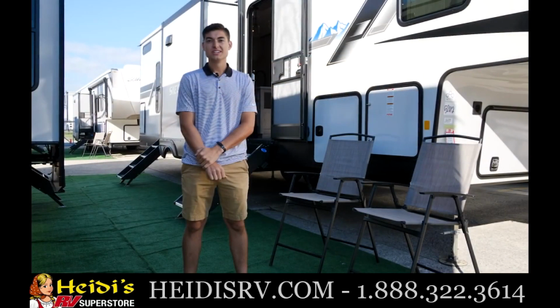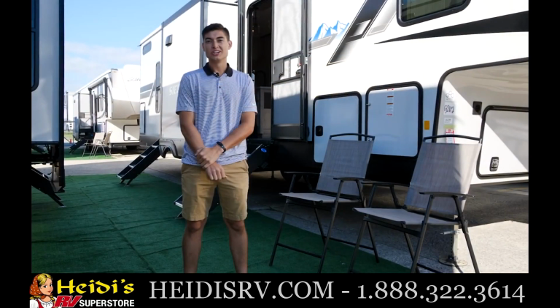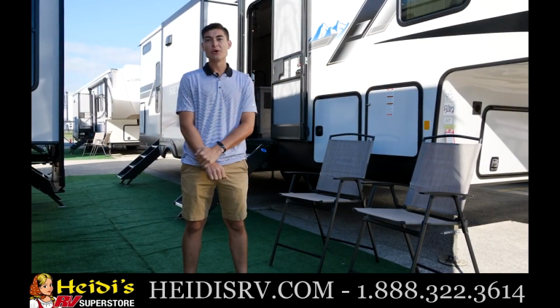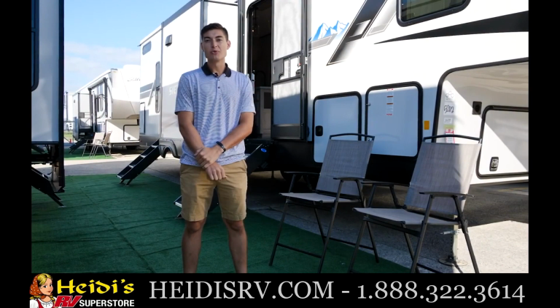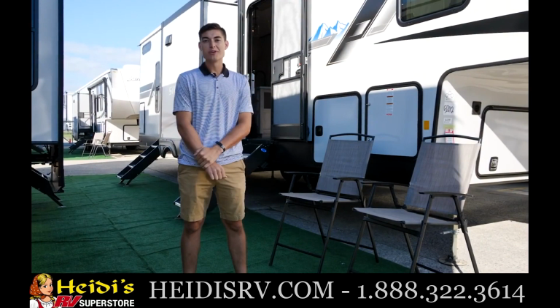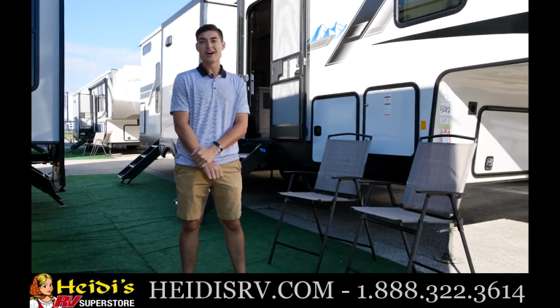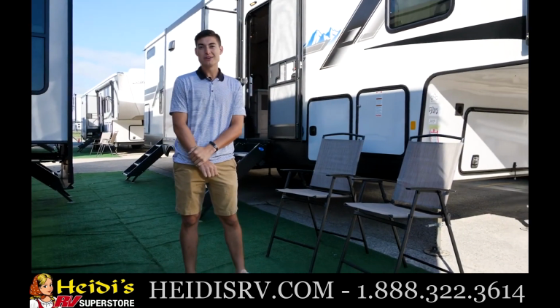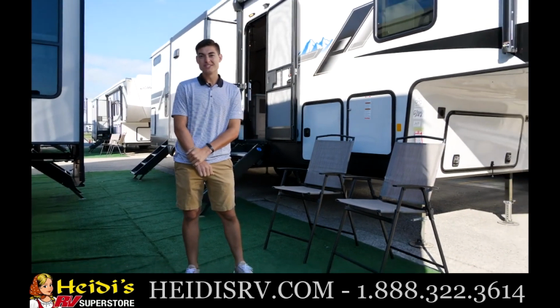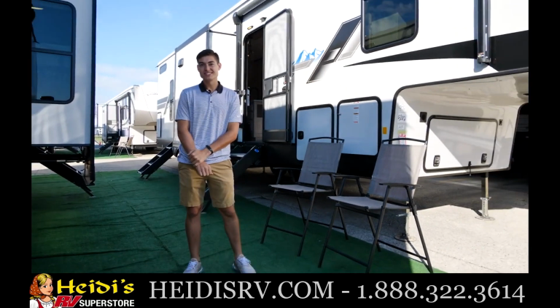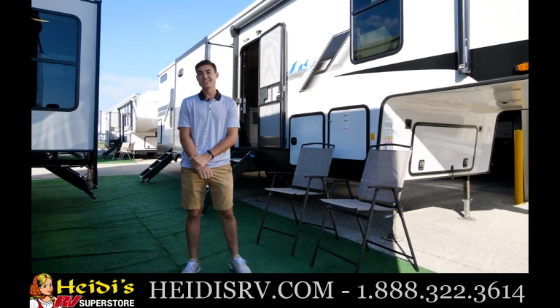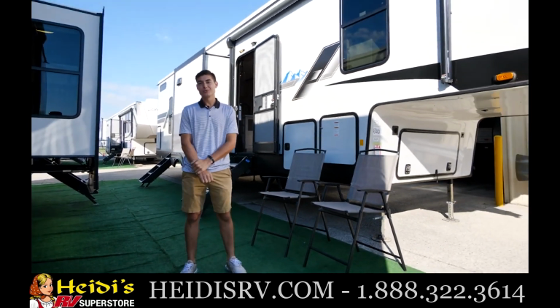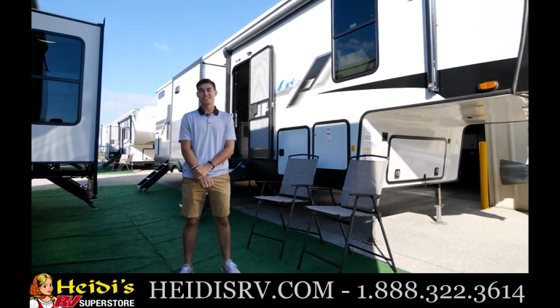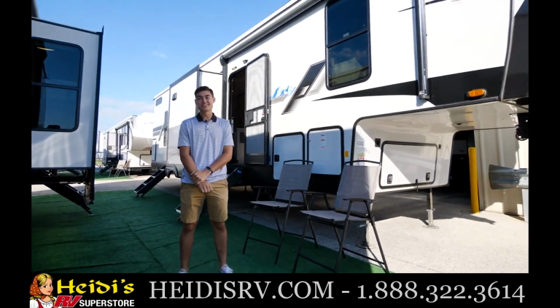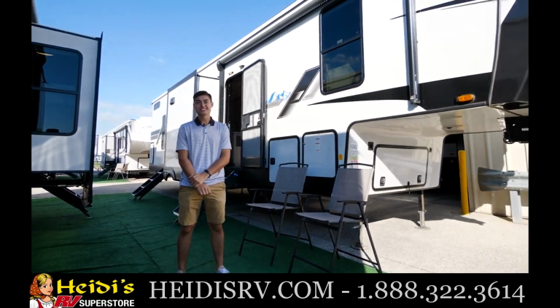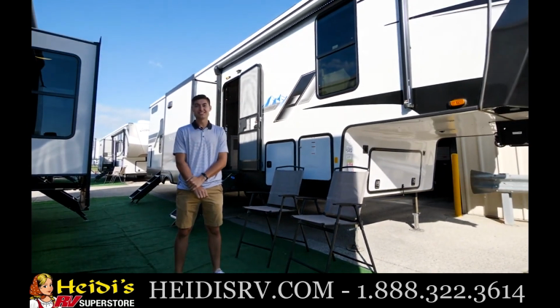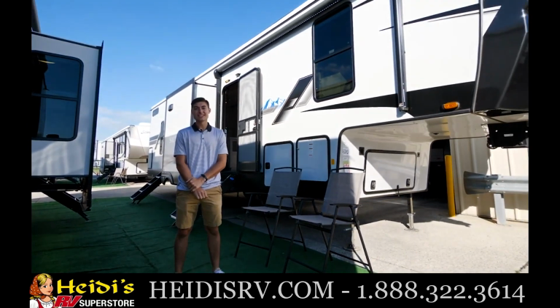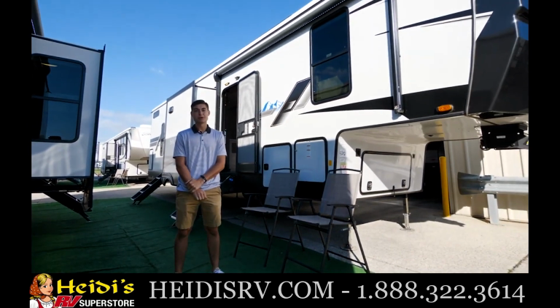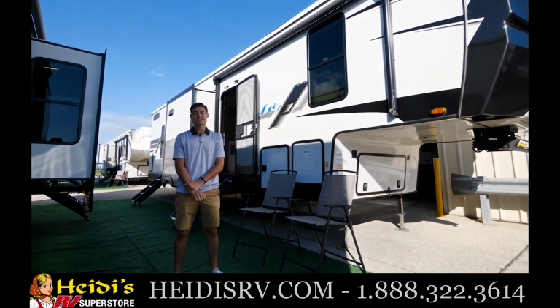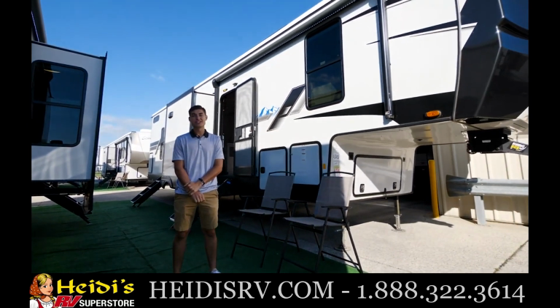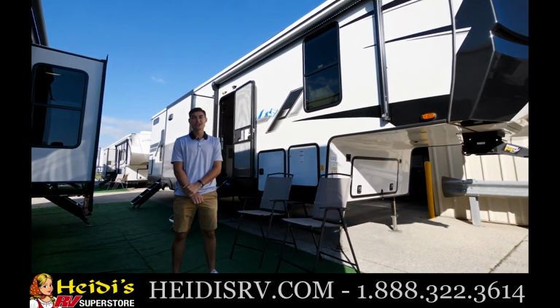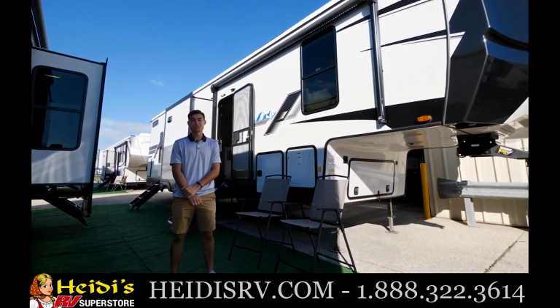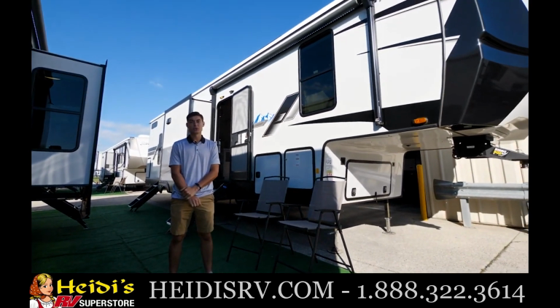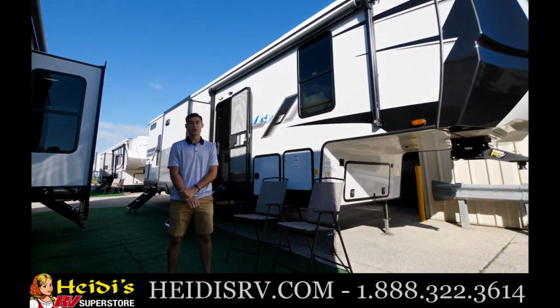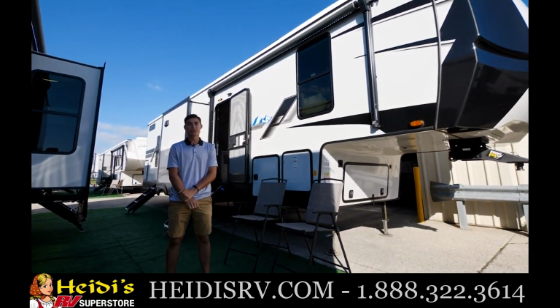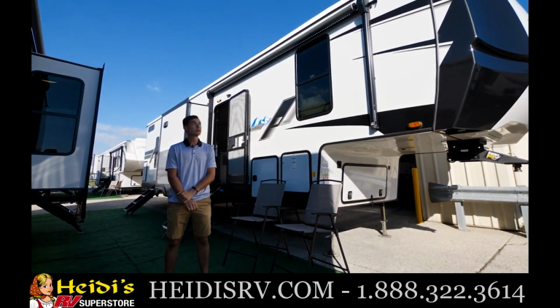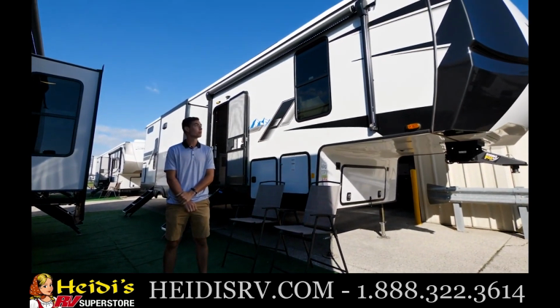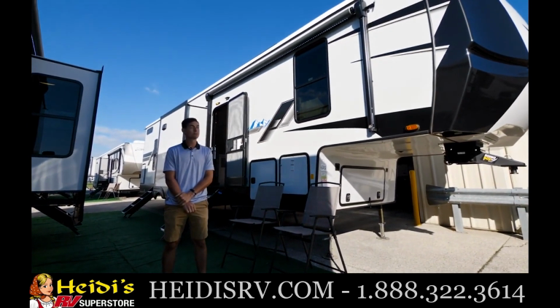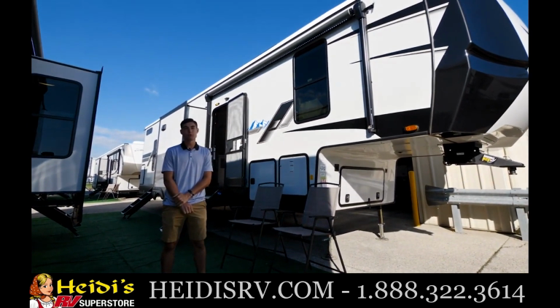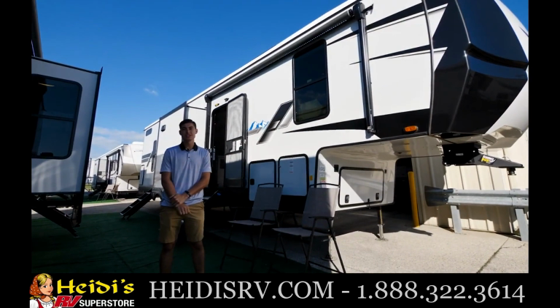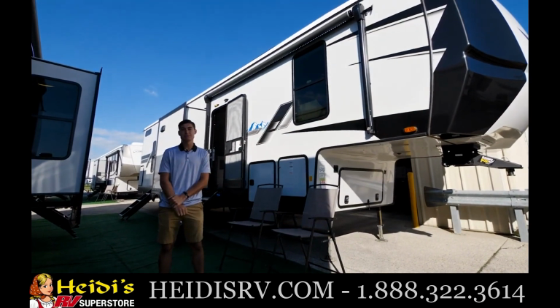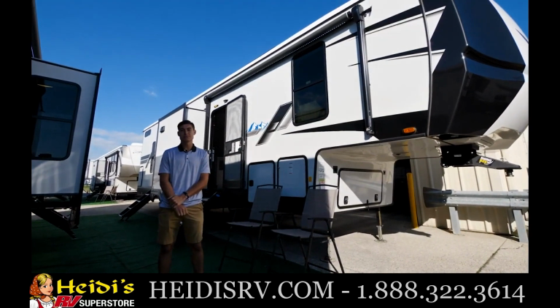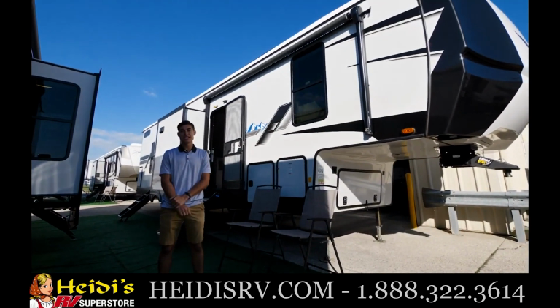Hello everyone, my name is Keegan with Sierra, and today I'm going to be taking you guys through our 3440 BH.